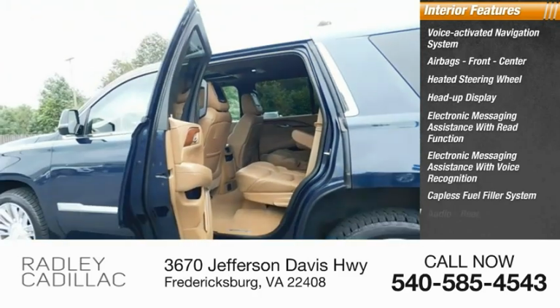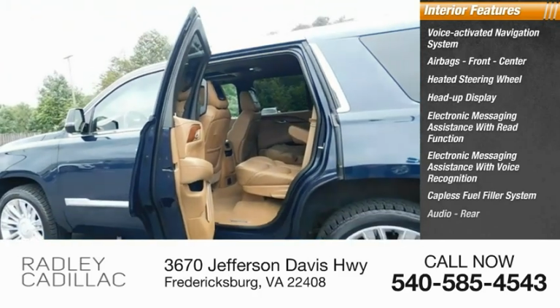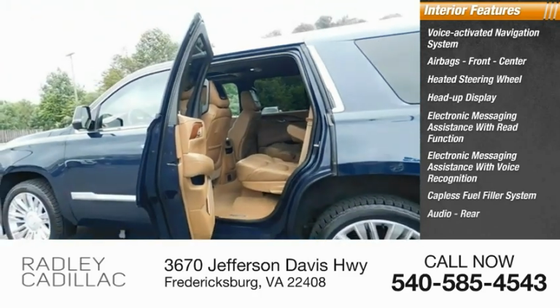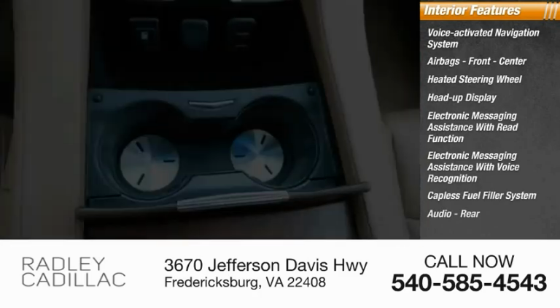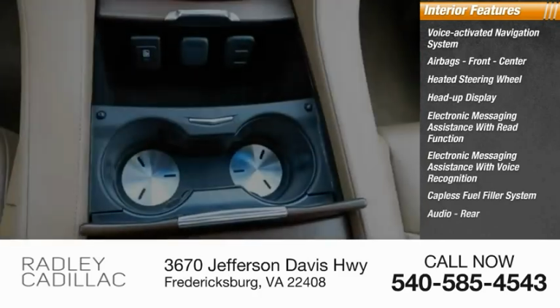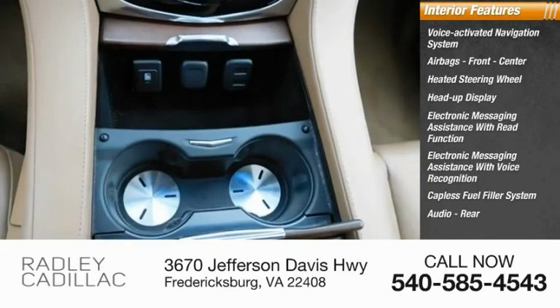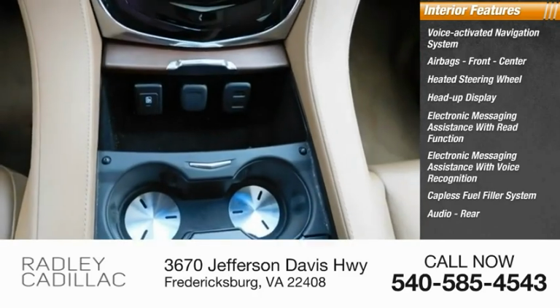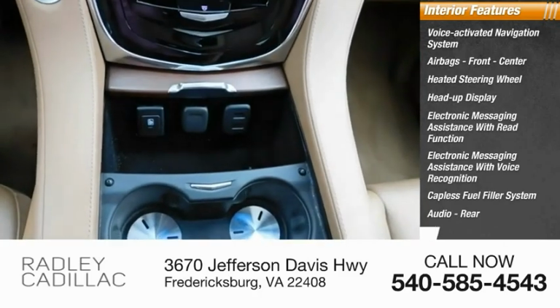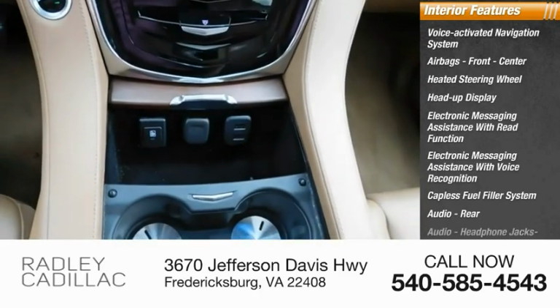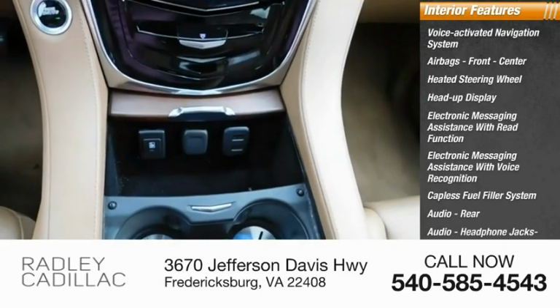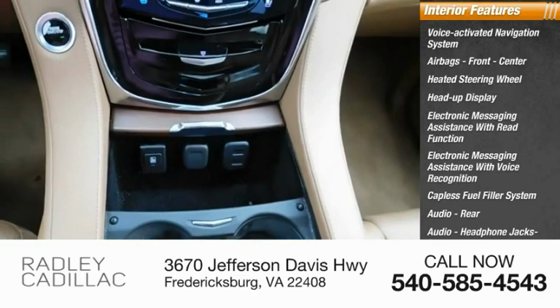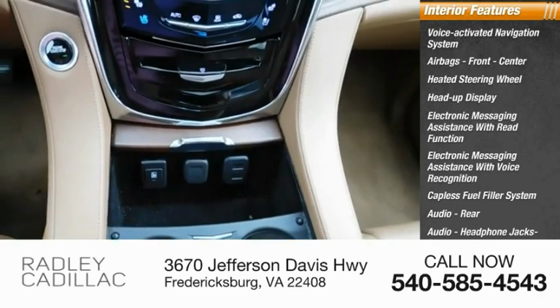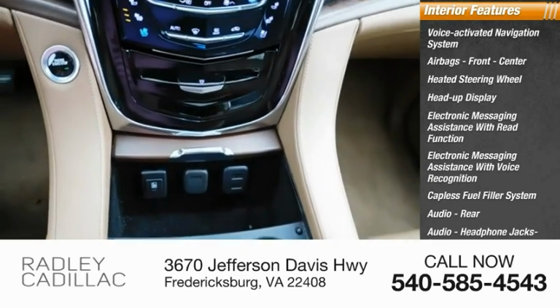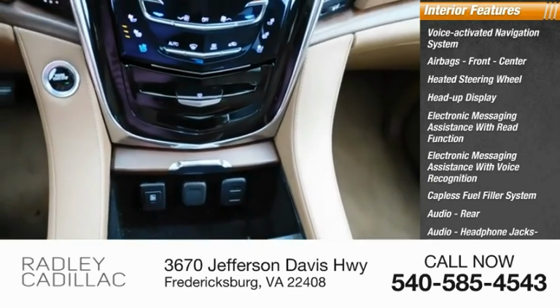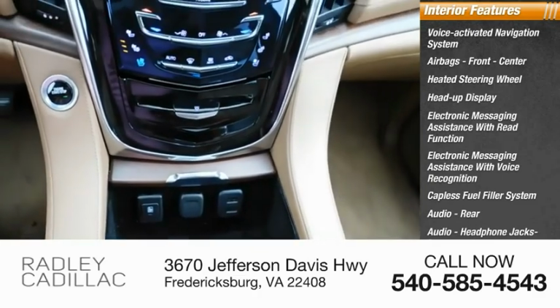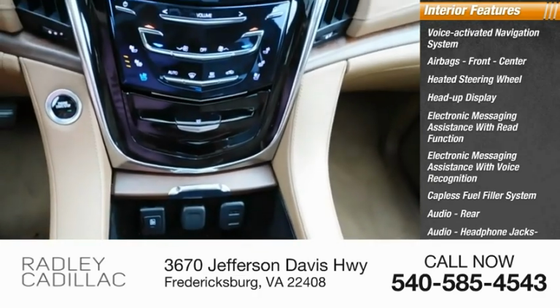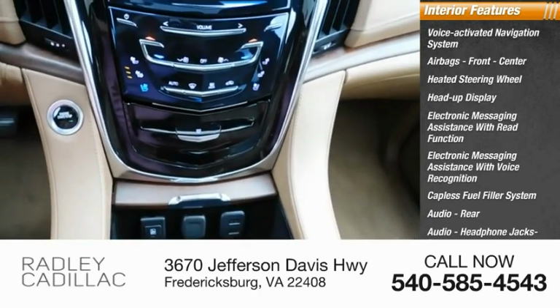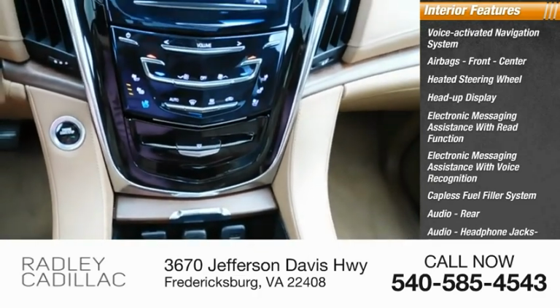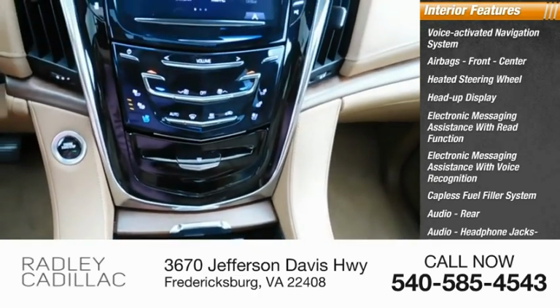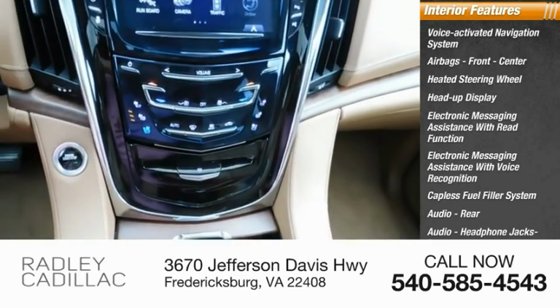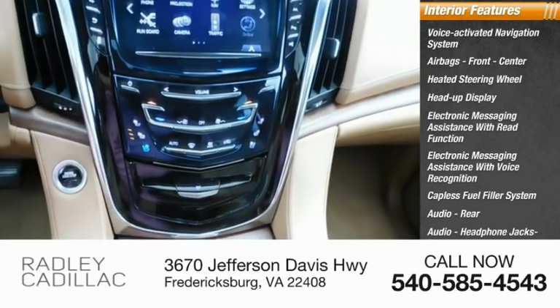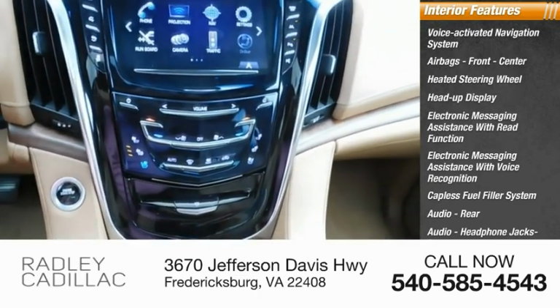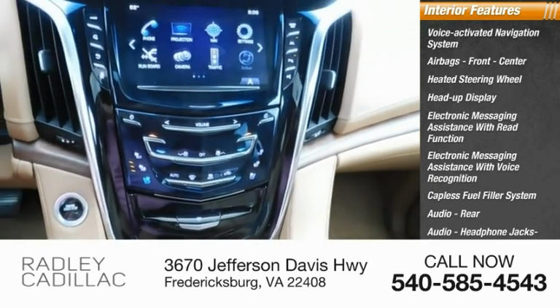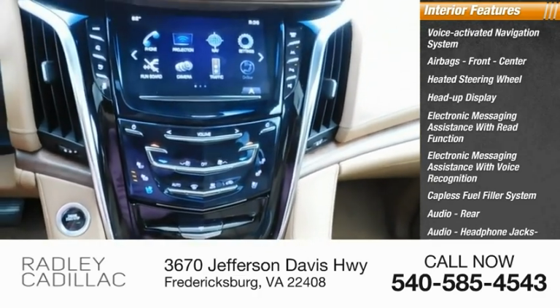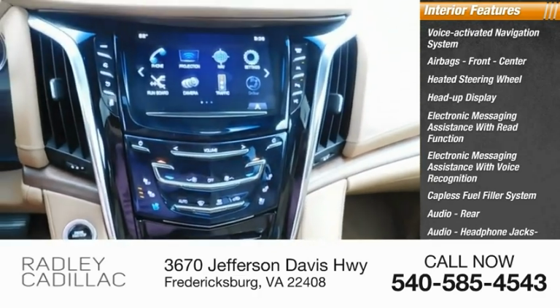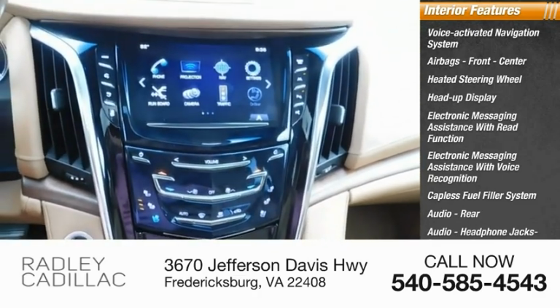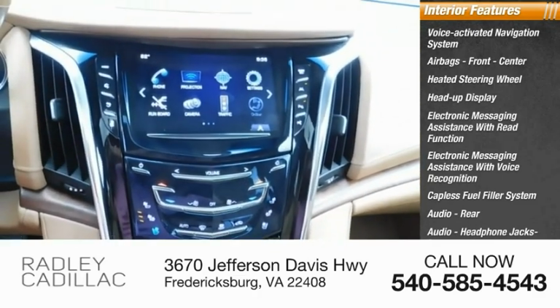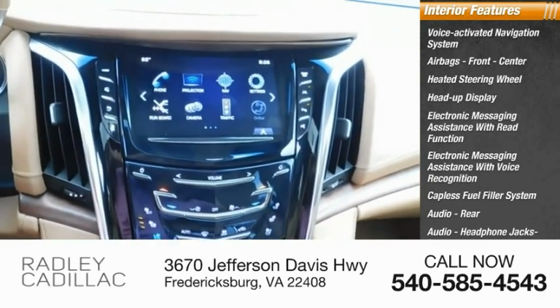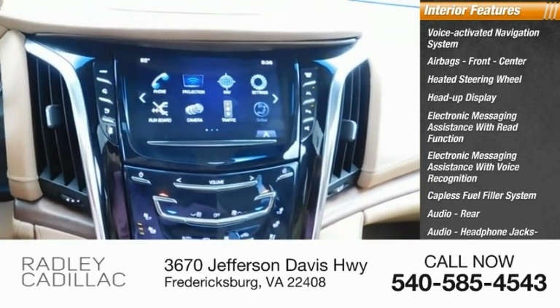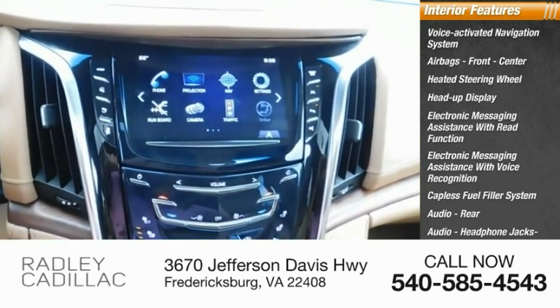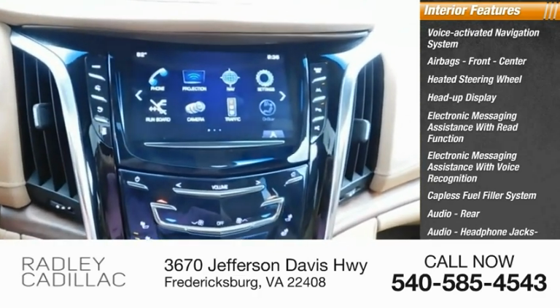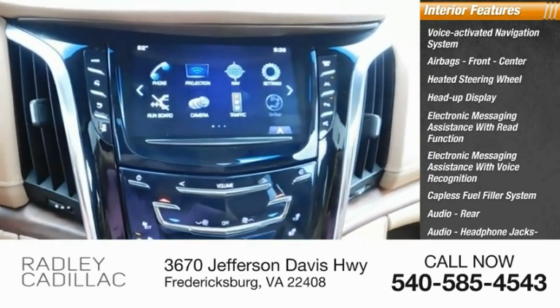Audio features include rear audio headphone jacks, rear audio auxiliary input, capless fuel filler system, and a memory card slot.